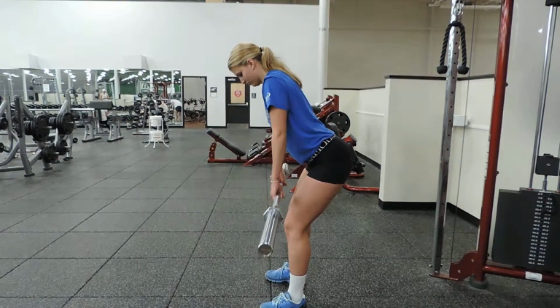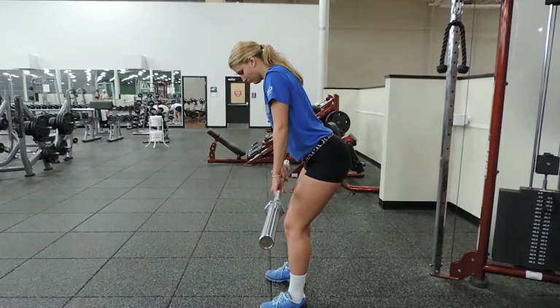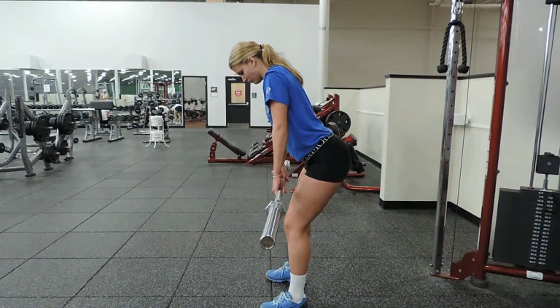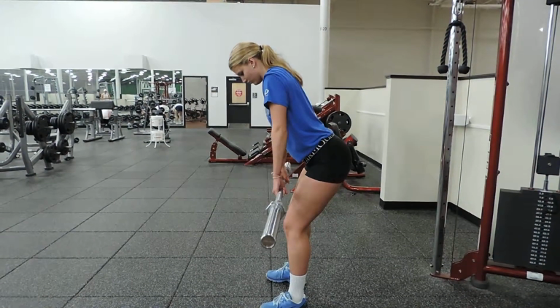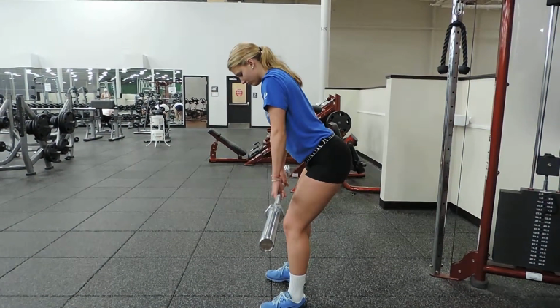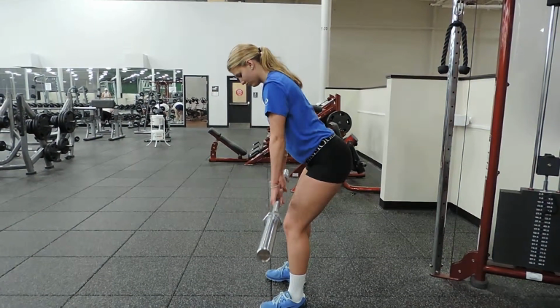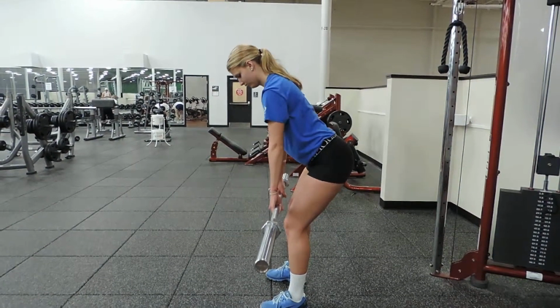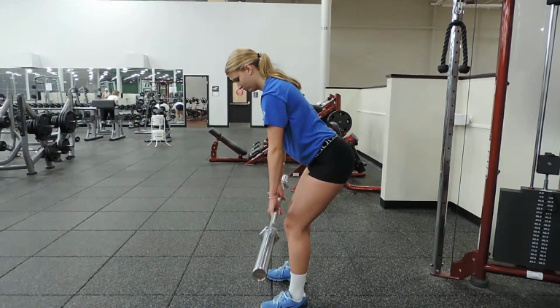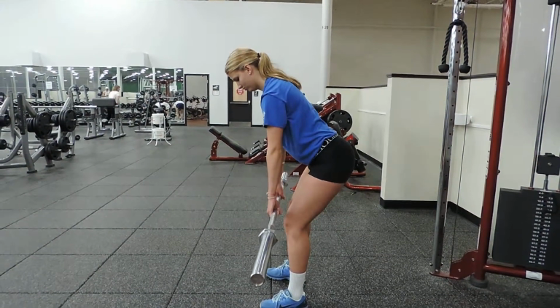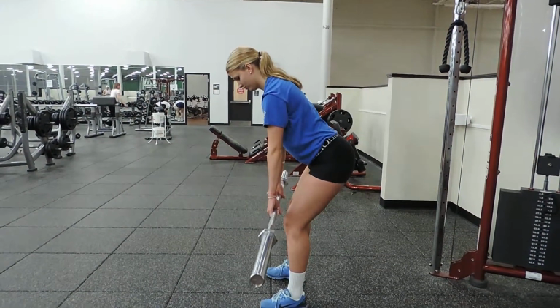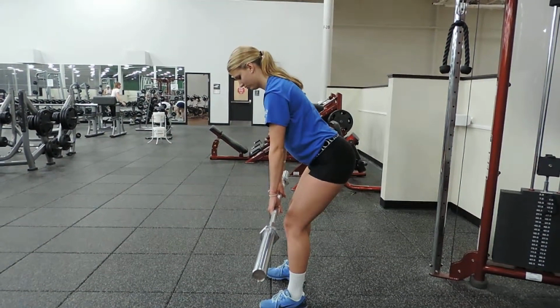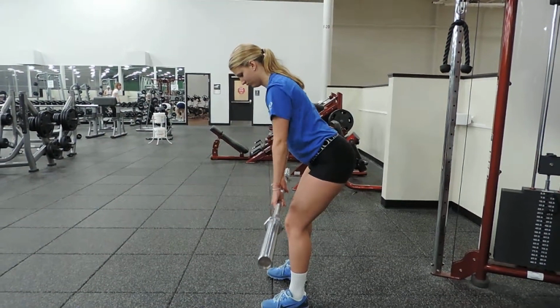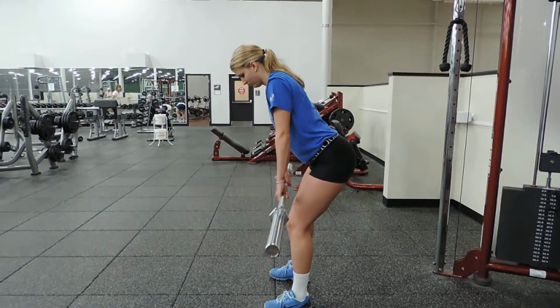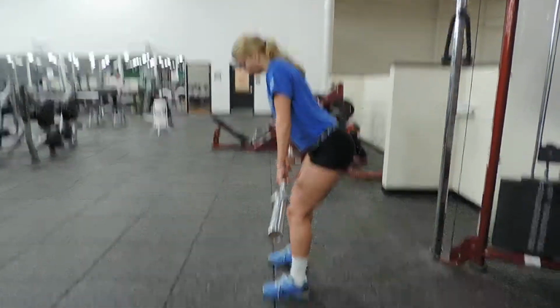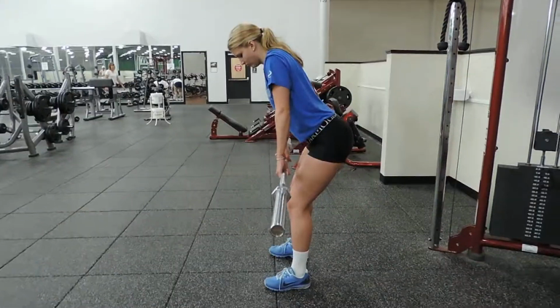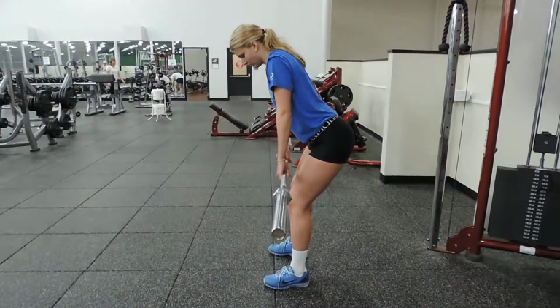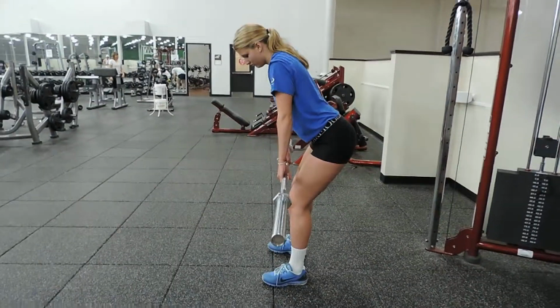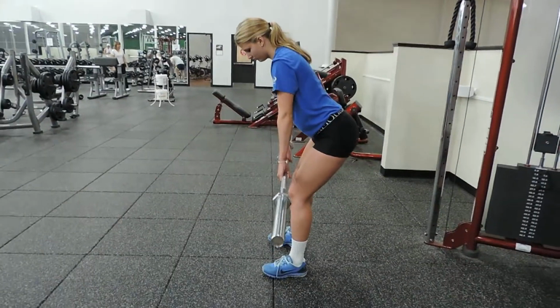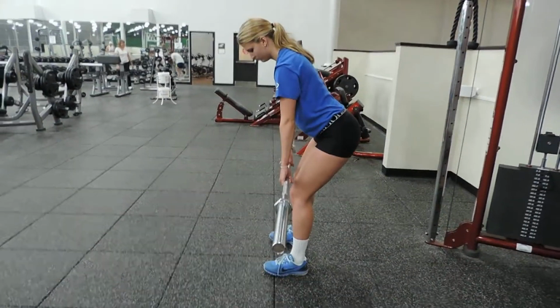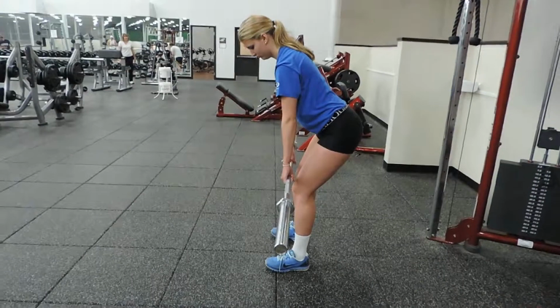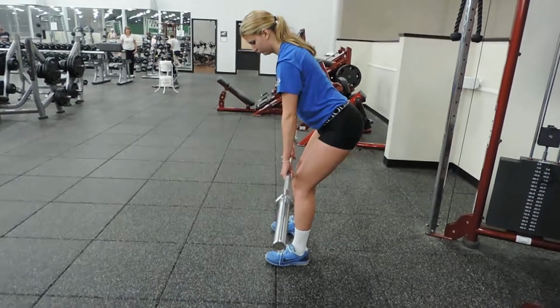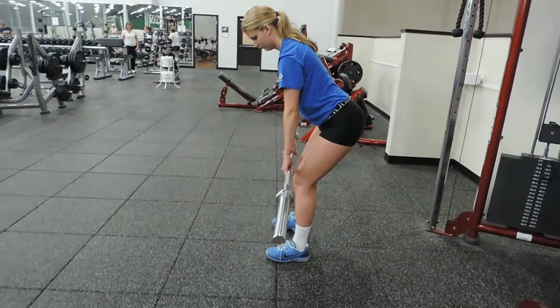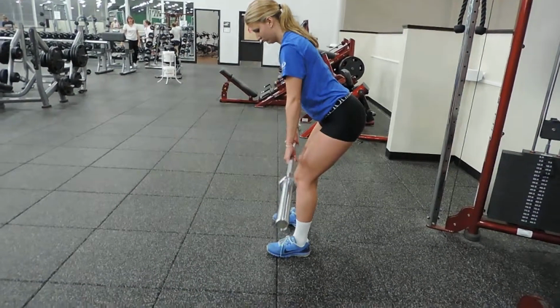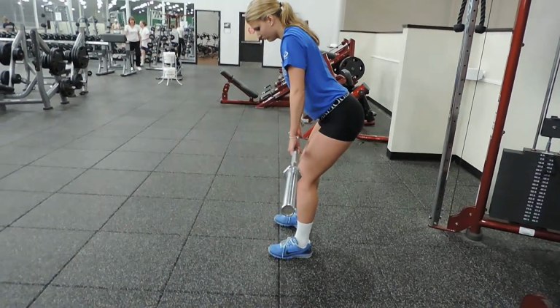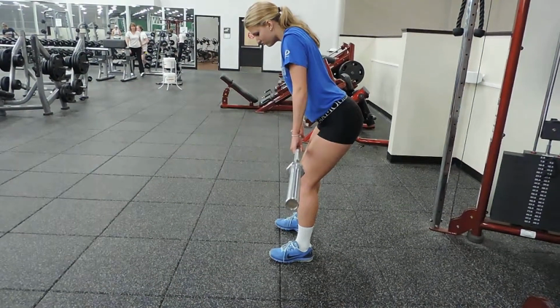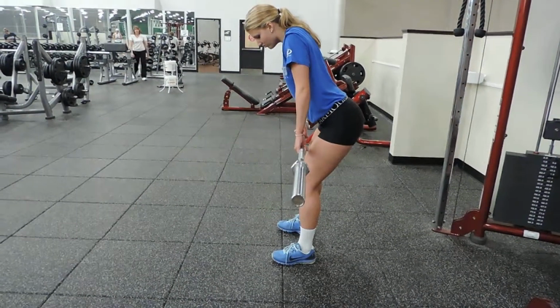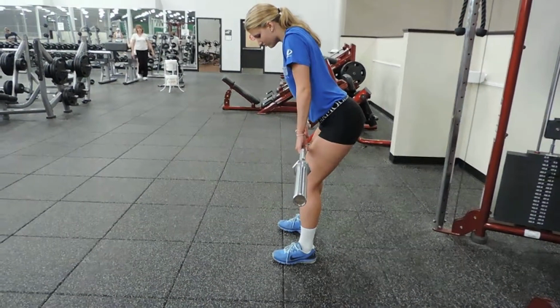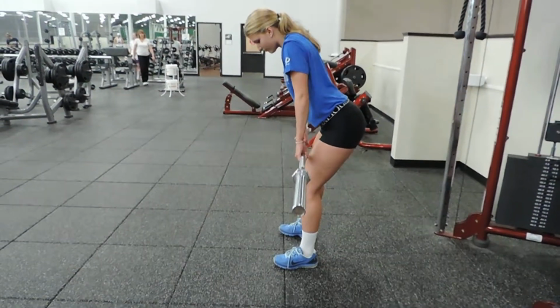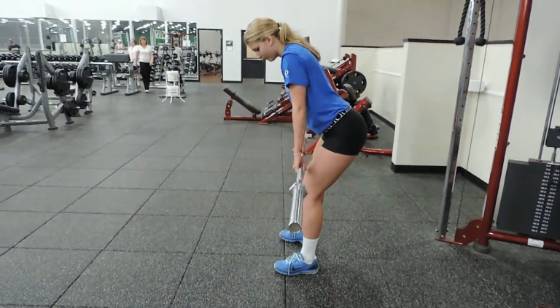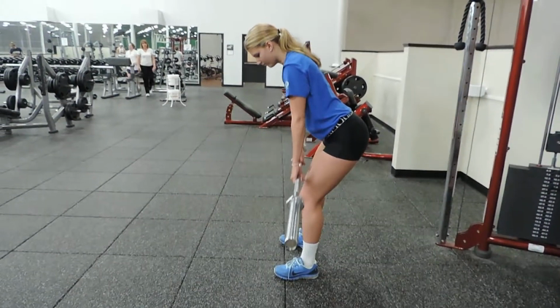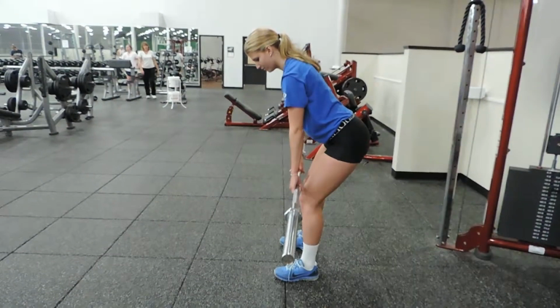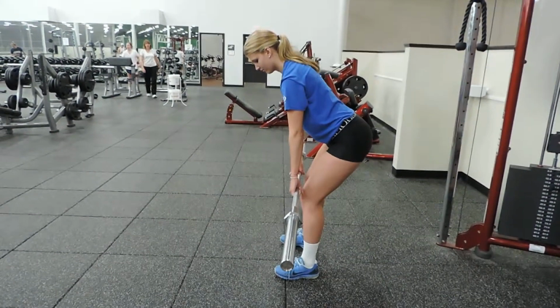Bent barbell shrug — BB stands for barbell. Butt back, start with the bar down by your knees.